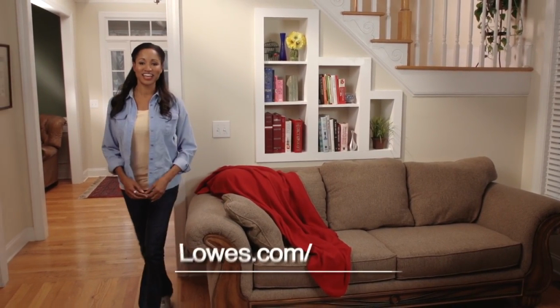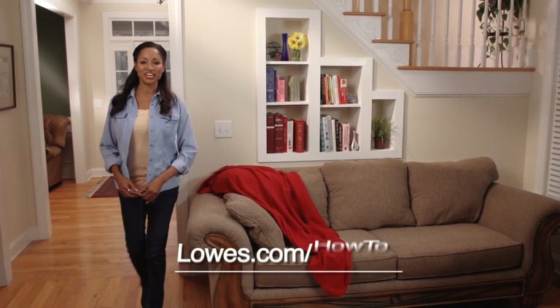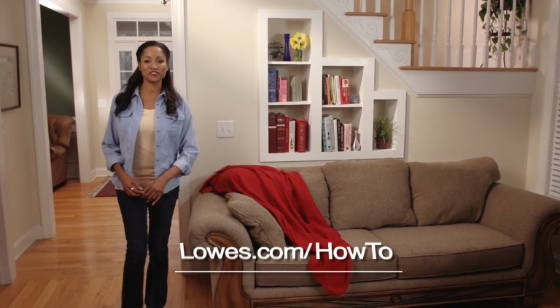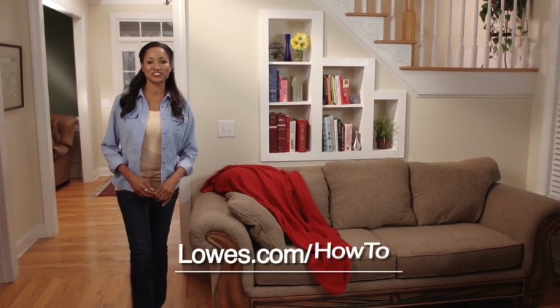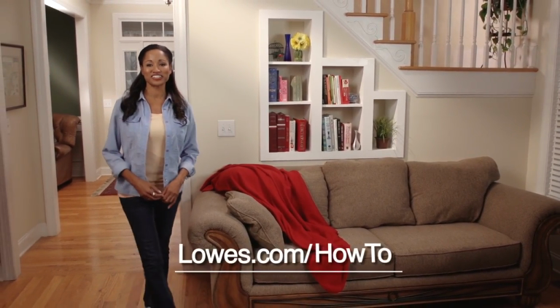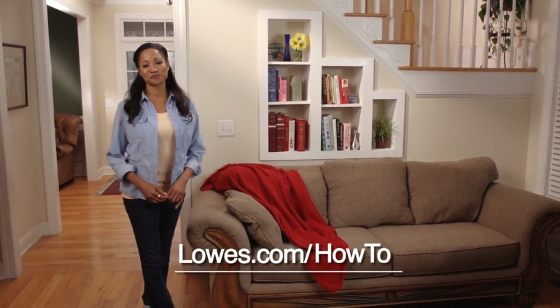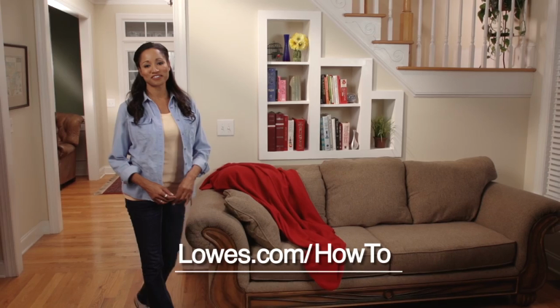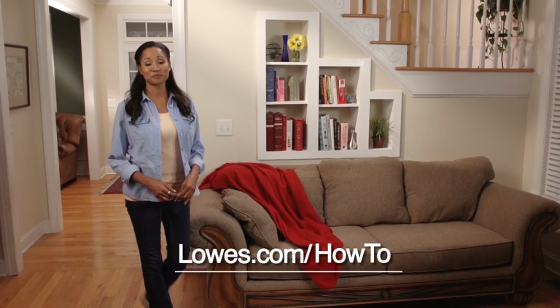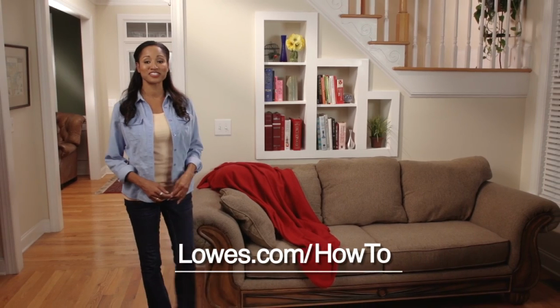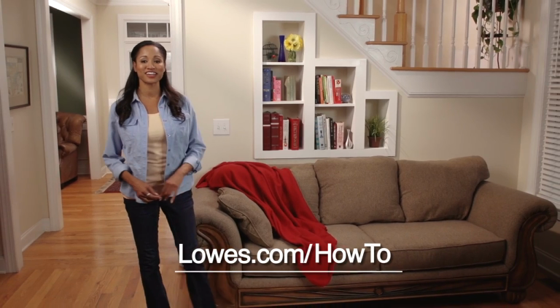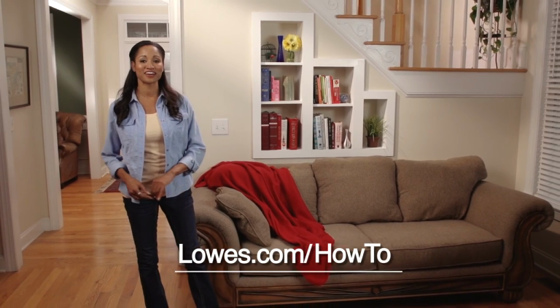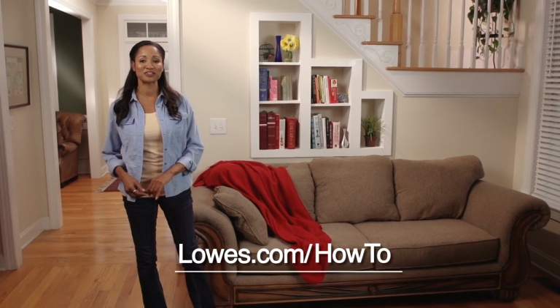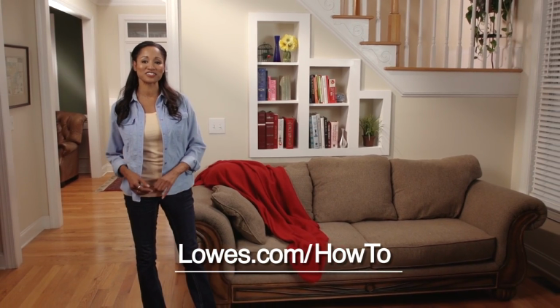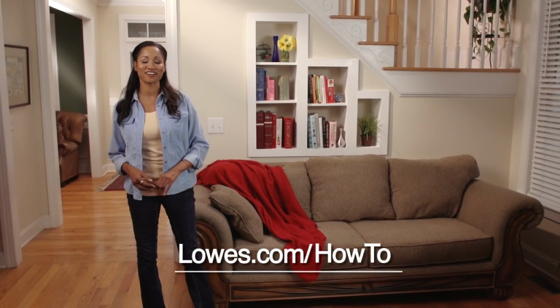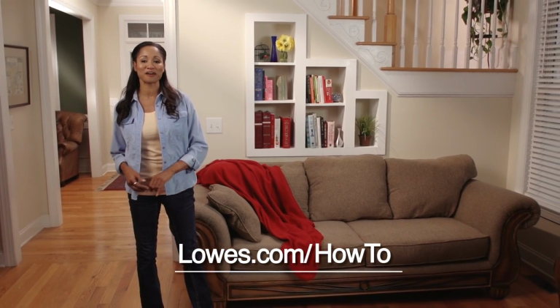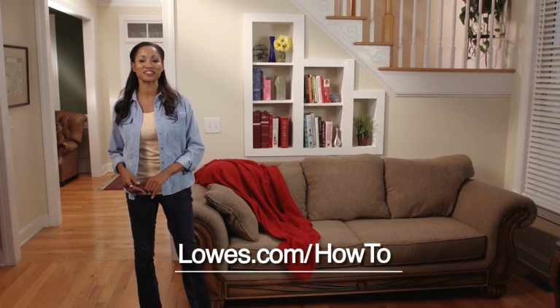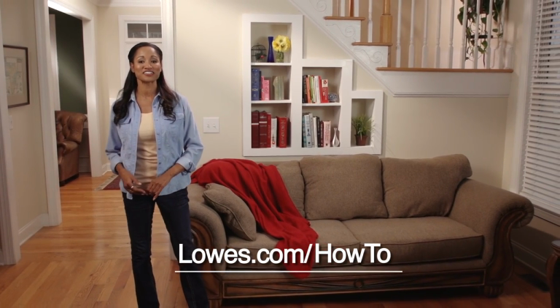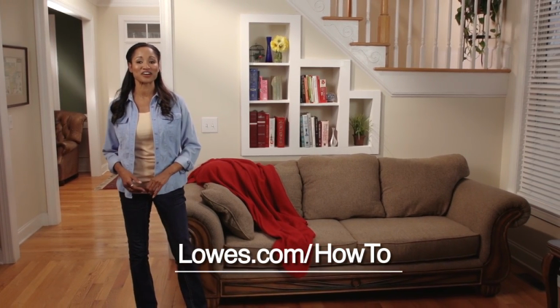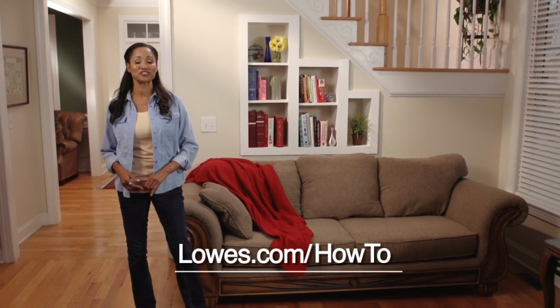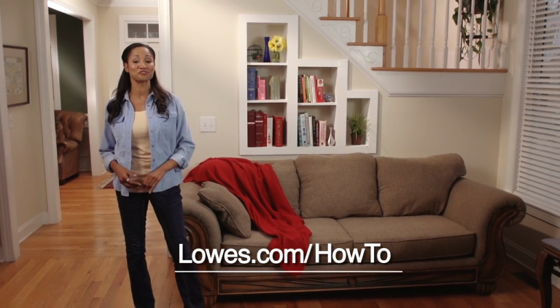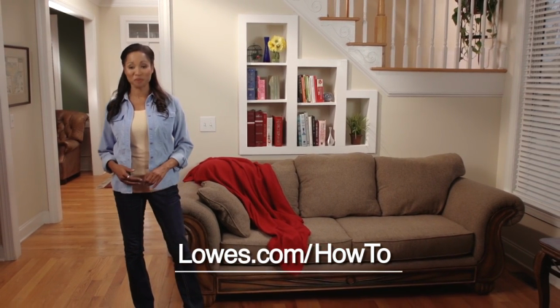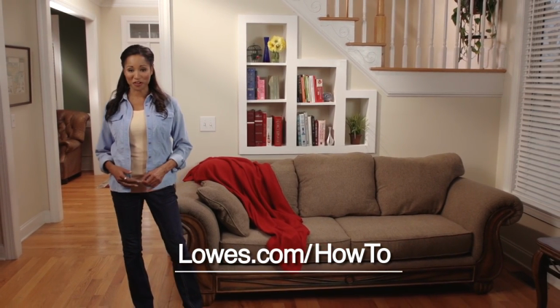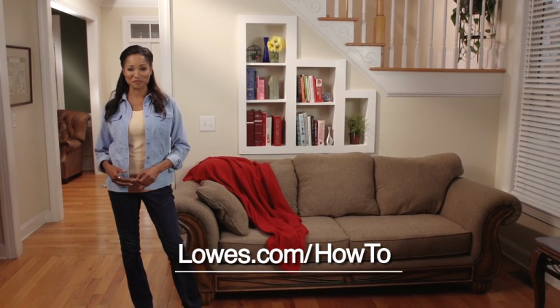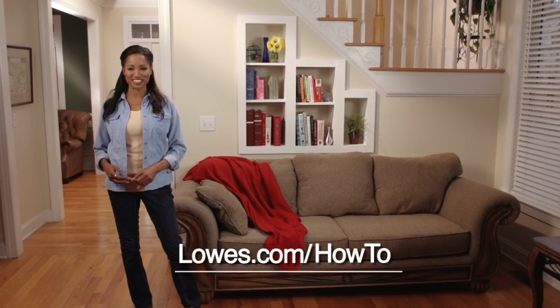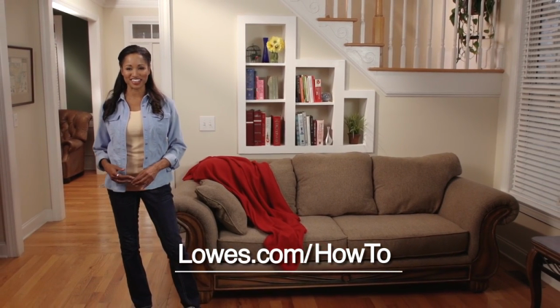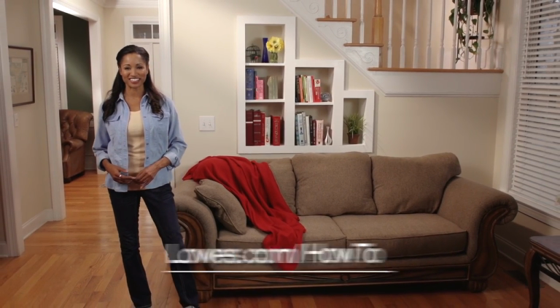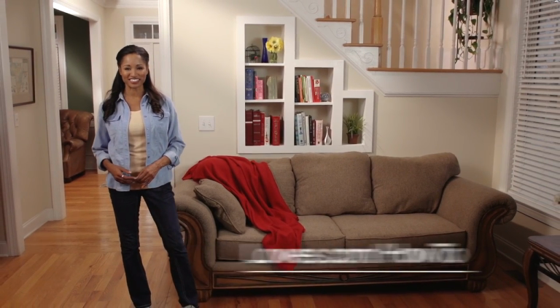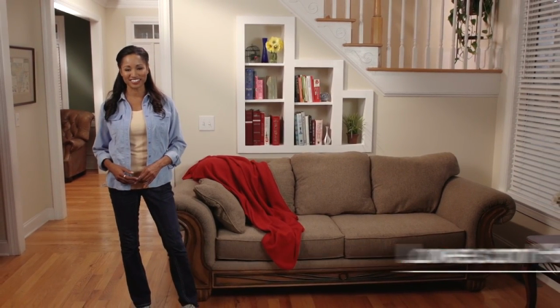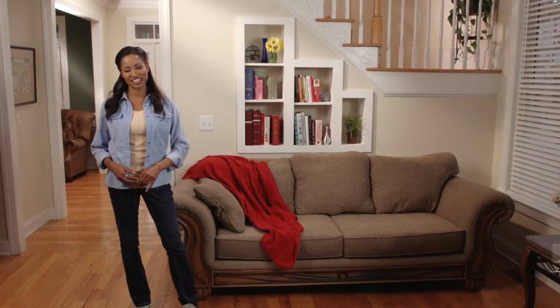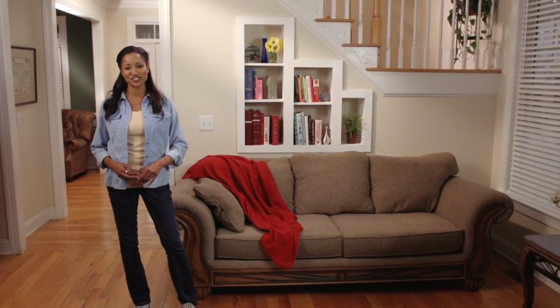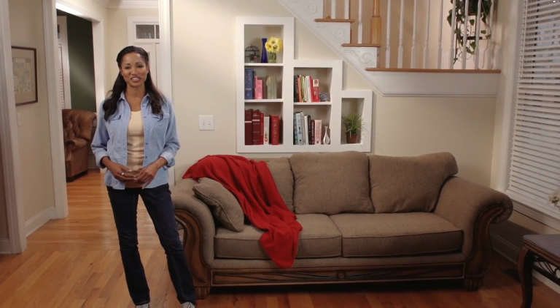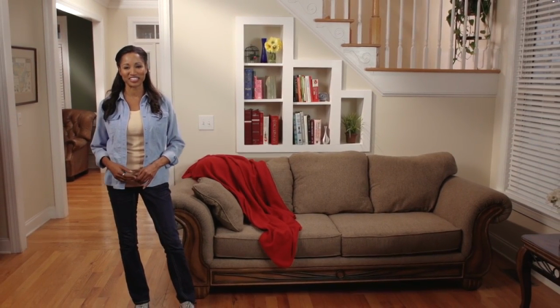If you enjoyed this project, please check out lowes.com/how-to for more great project ideas. Thanks for joining me.